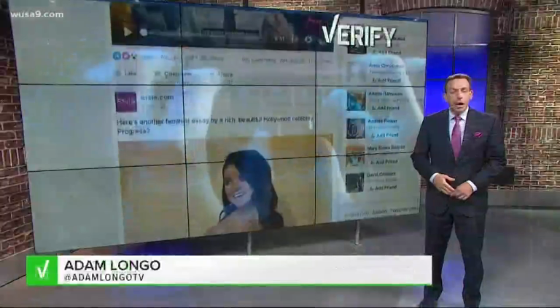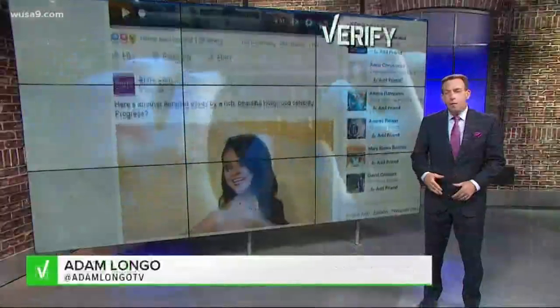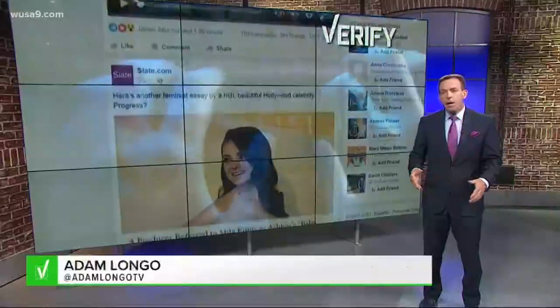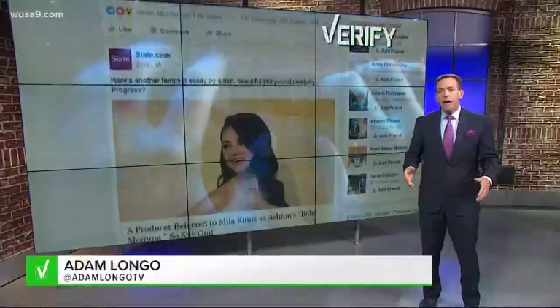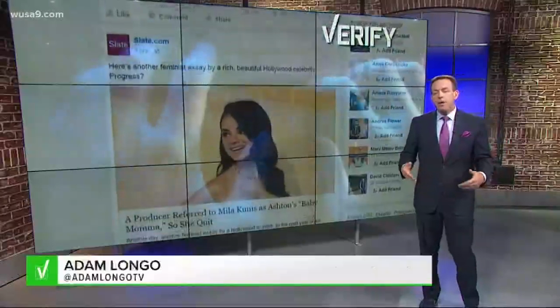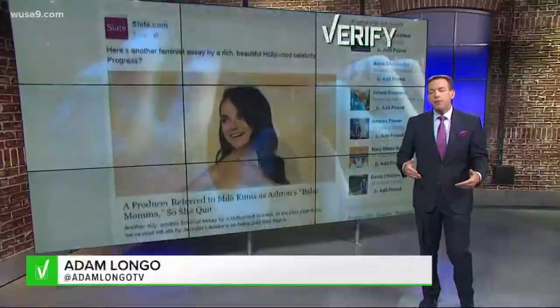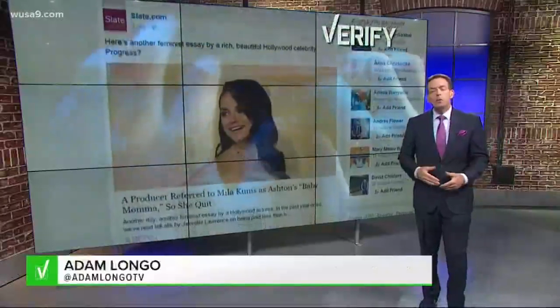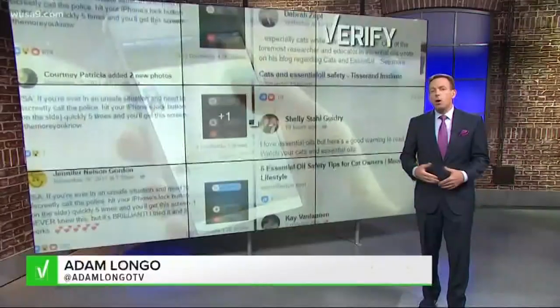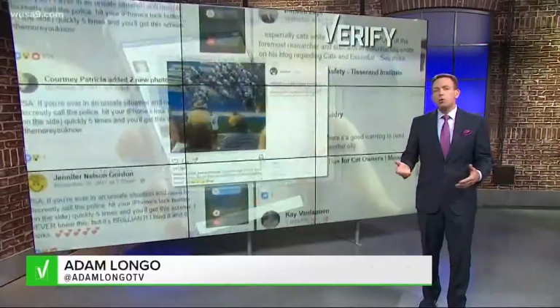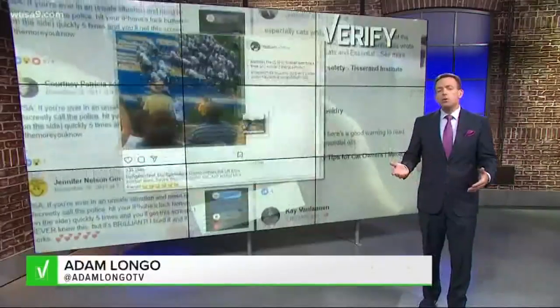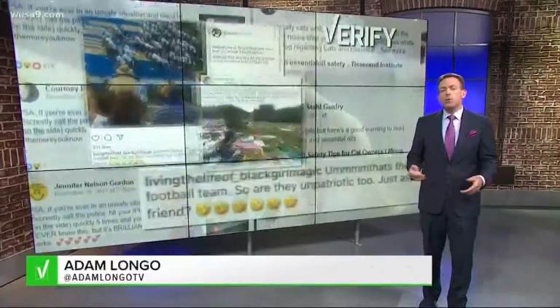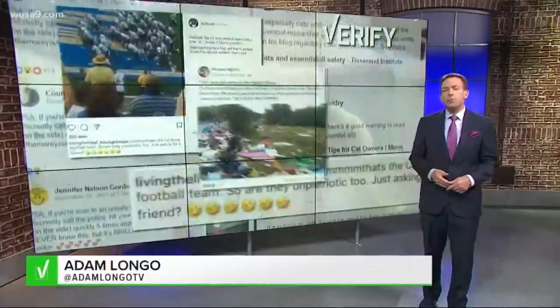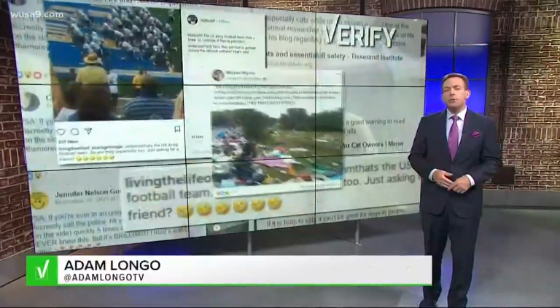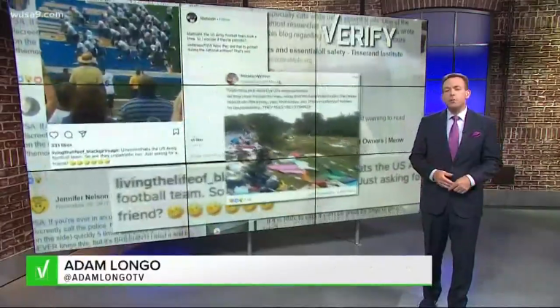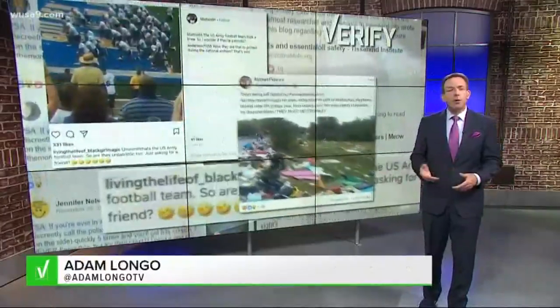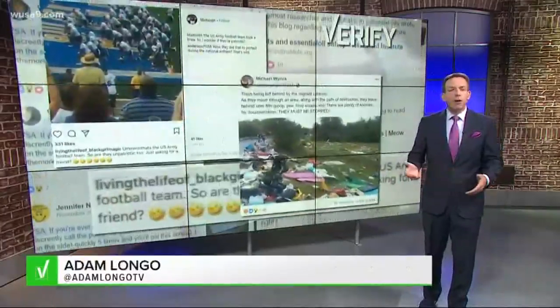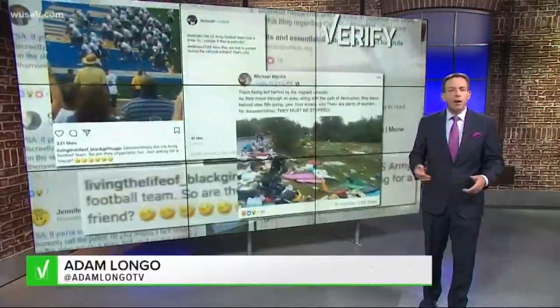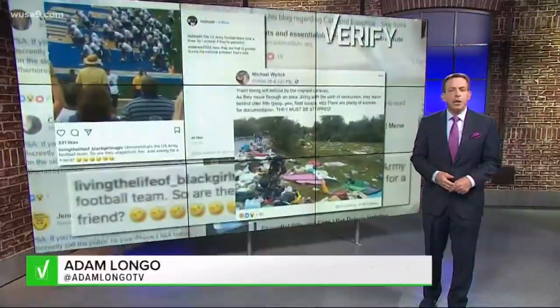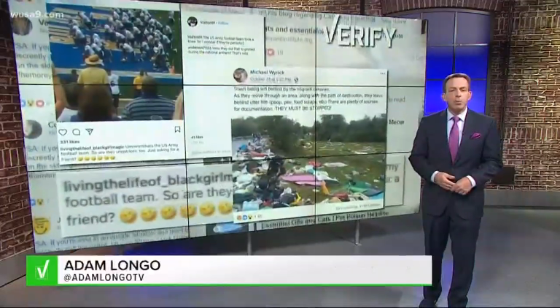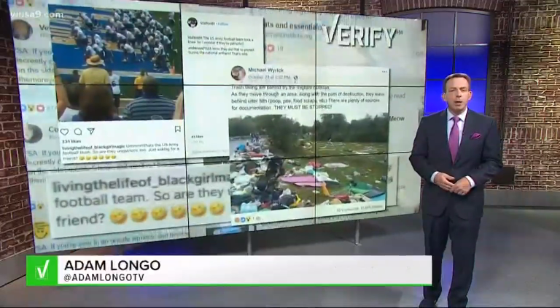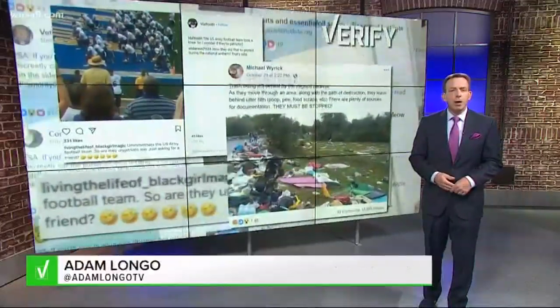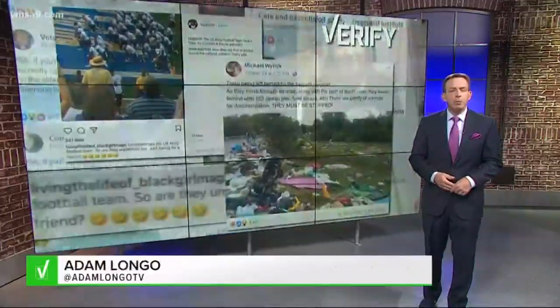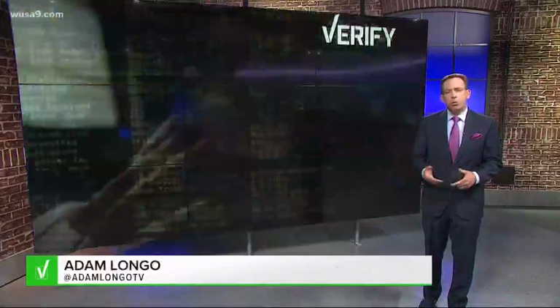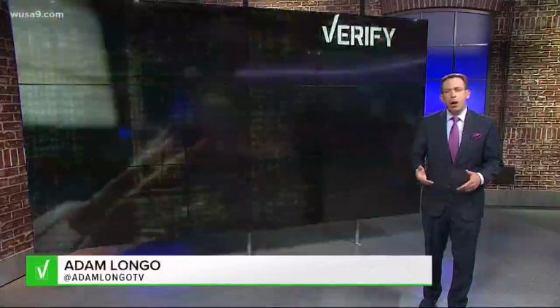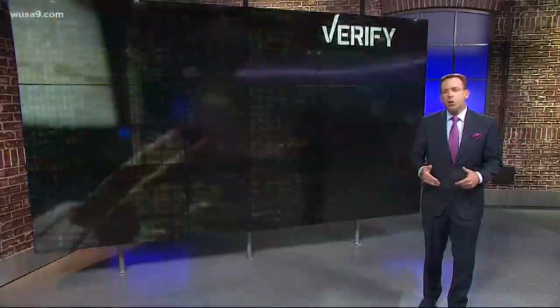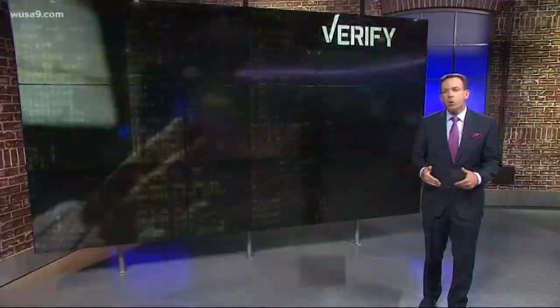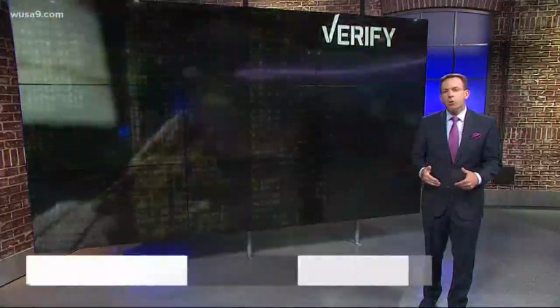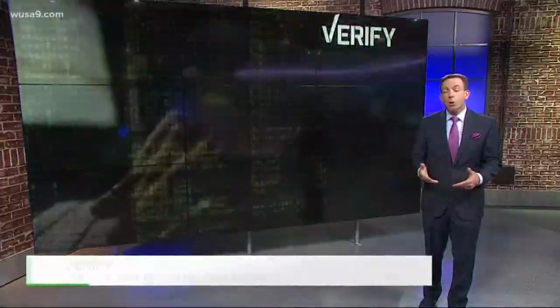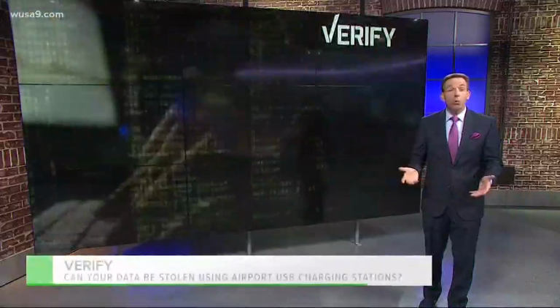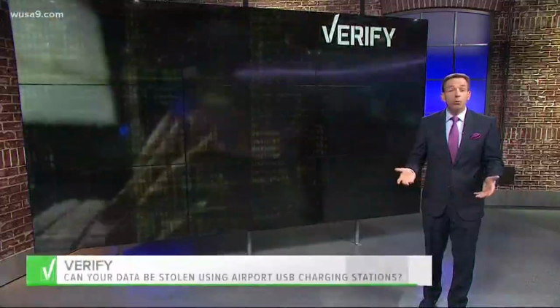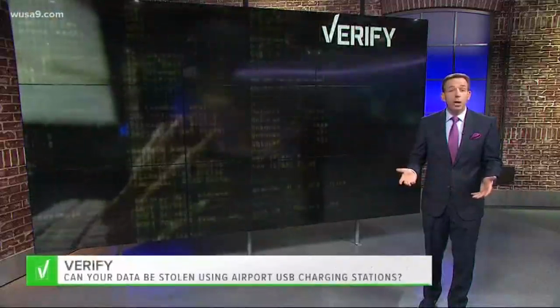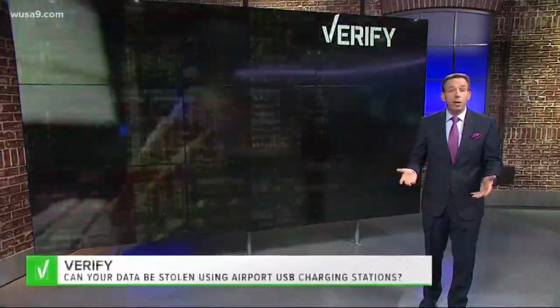The internet is filled with all sorts of tips, and our verified team is working to help you sort out which ones are worth your time.